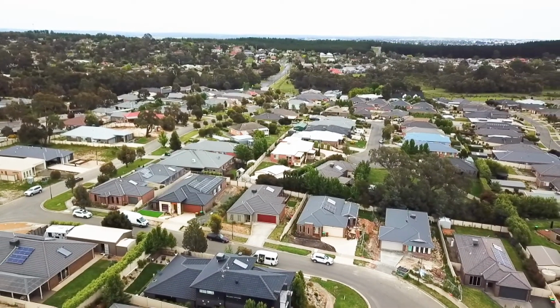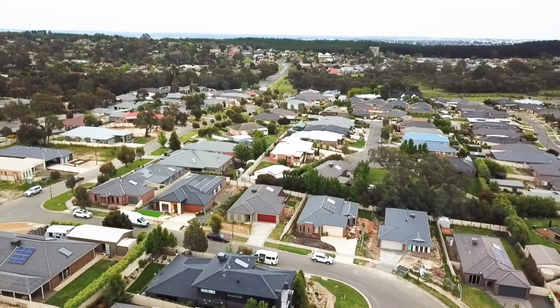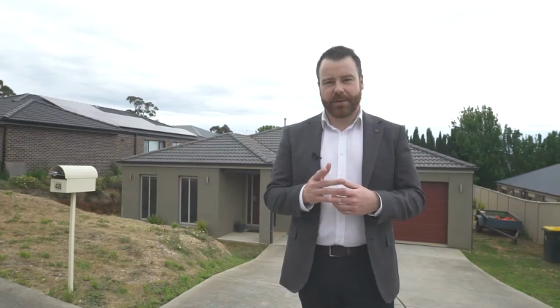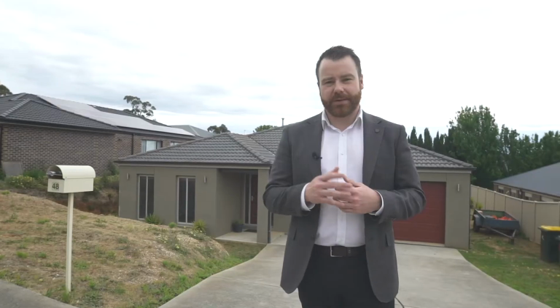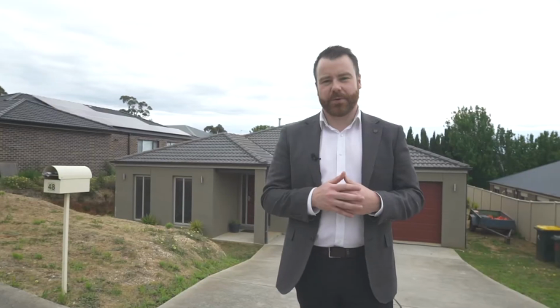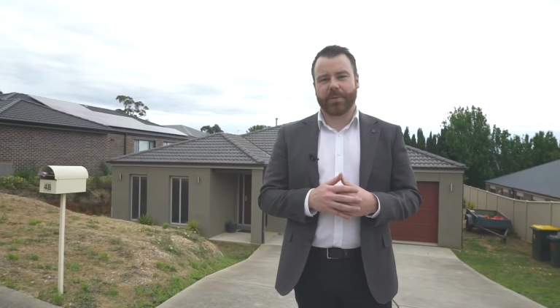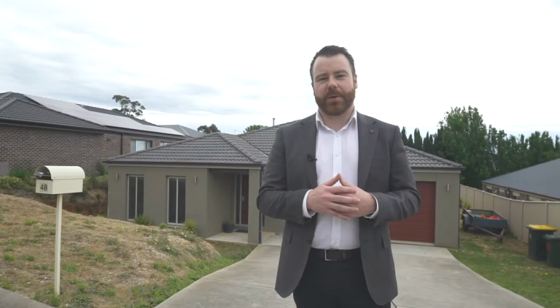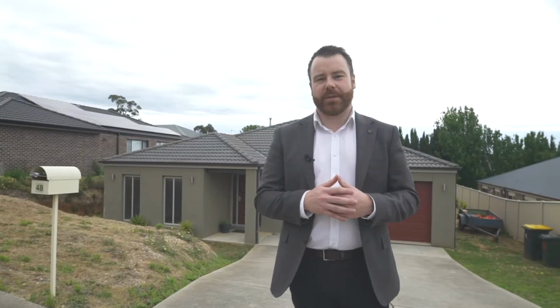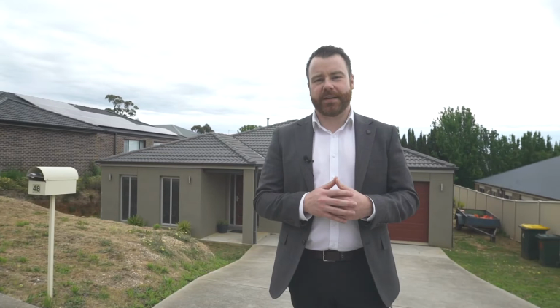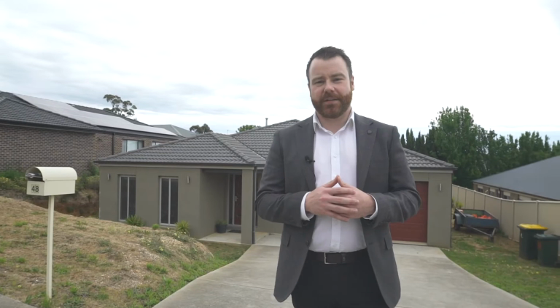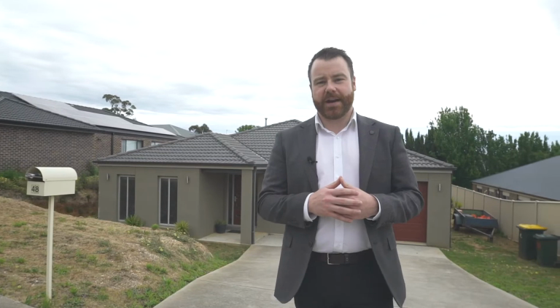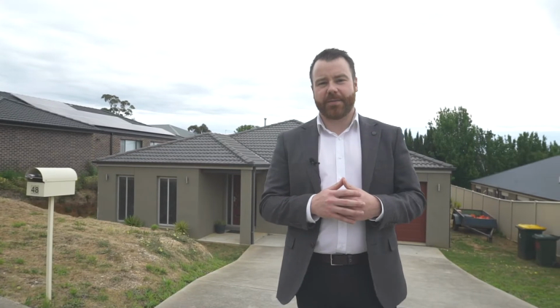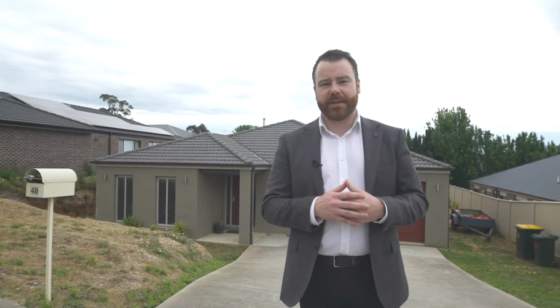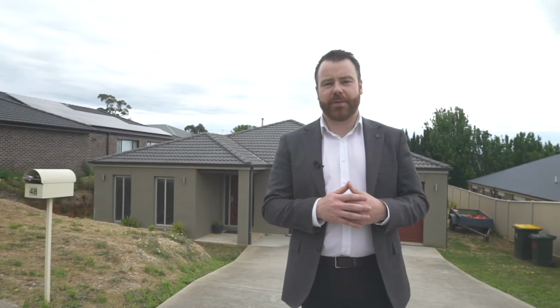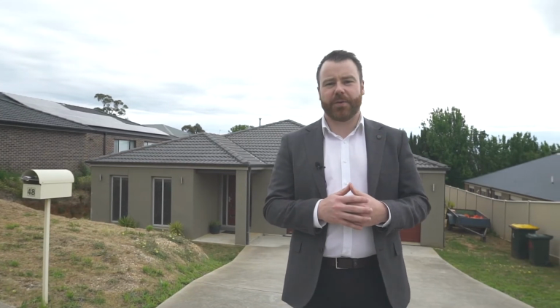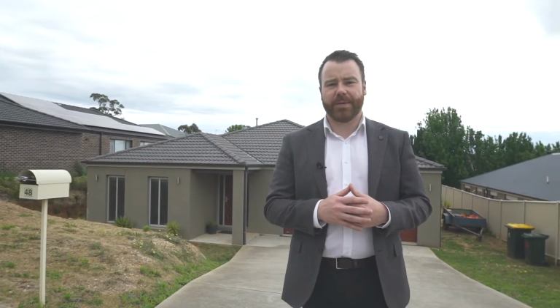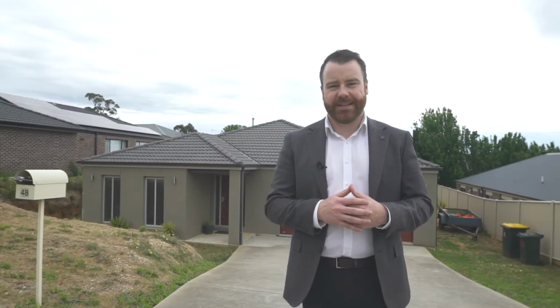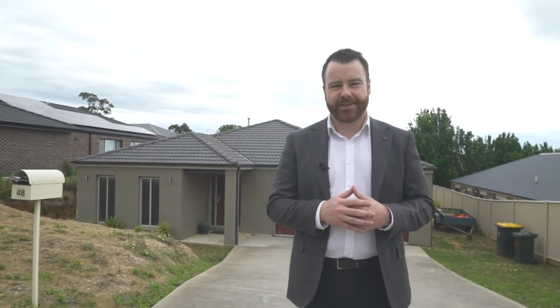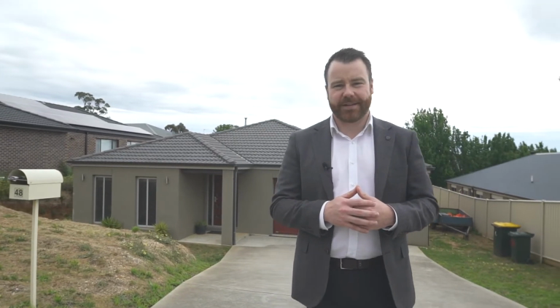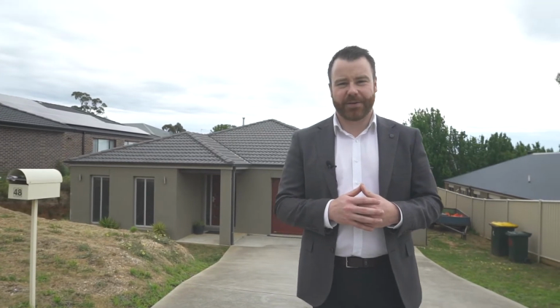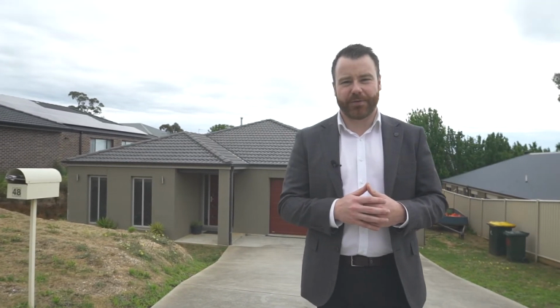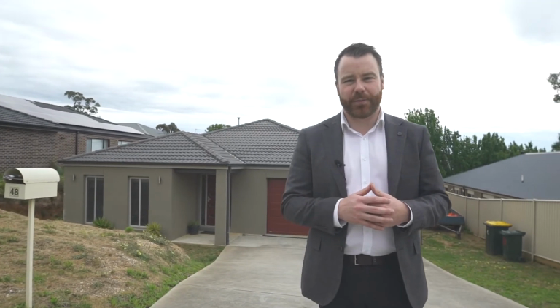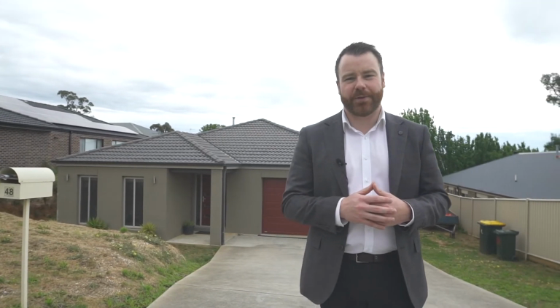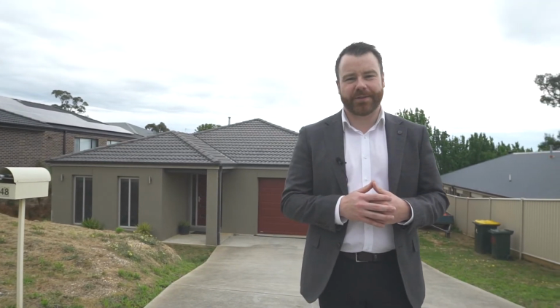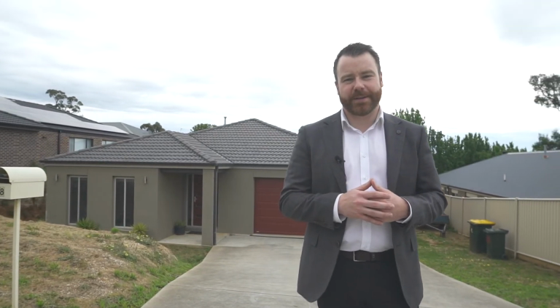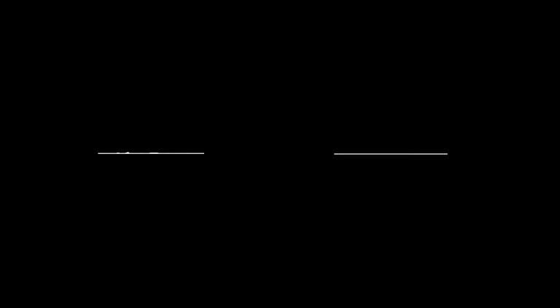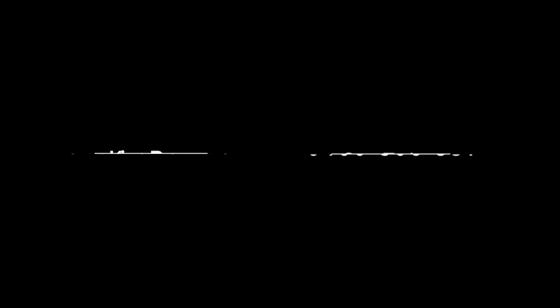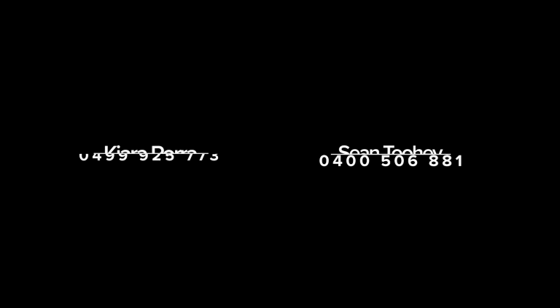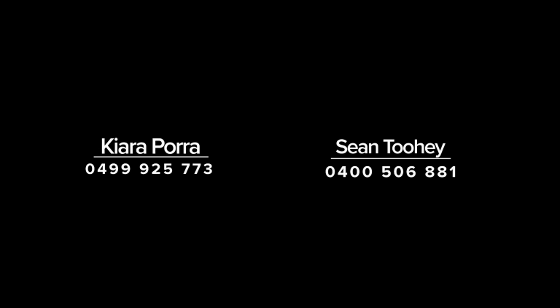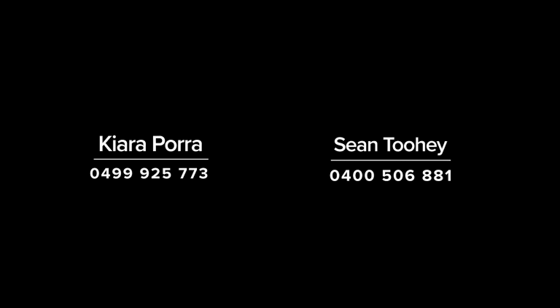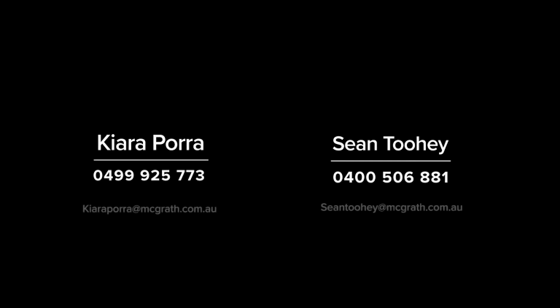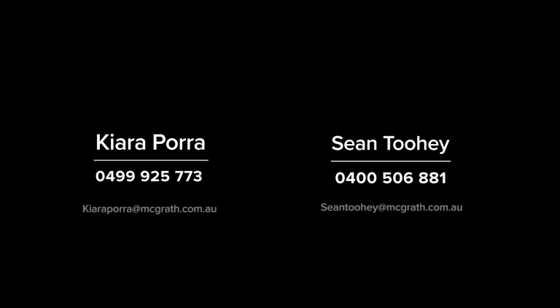This one is sure to be popular, so give Kiara and myself a call to arrange a time for your private inspection.